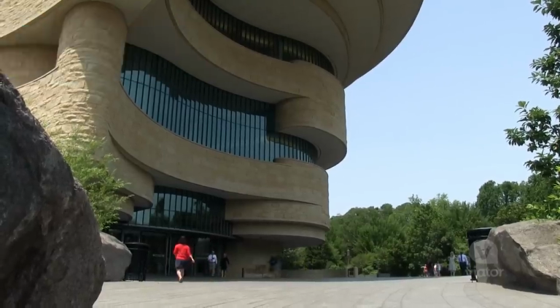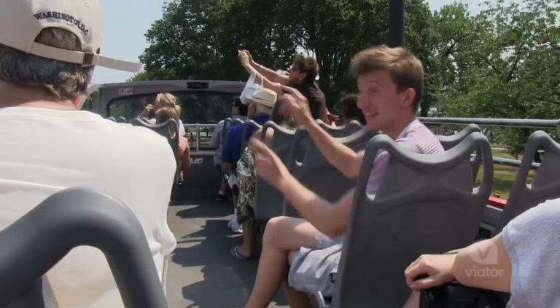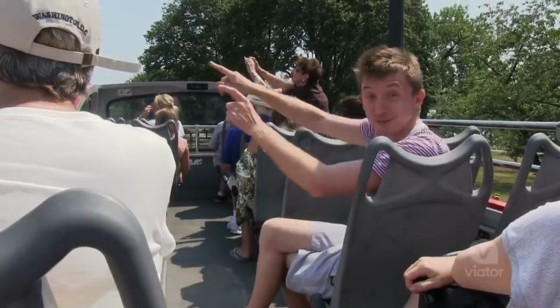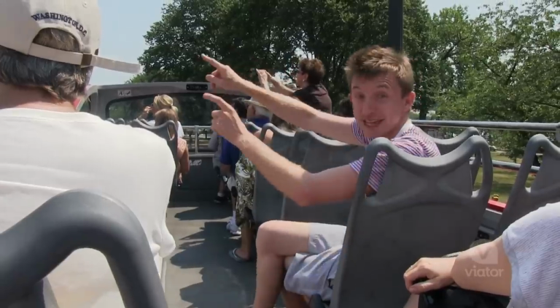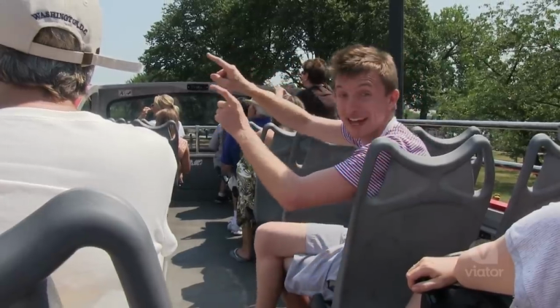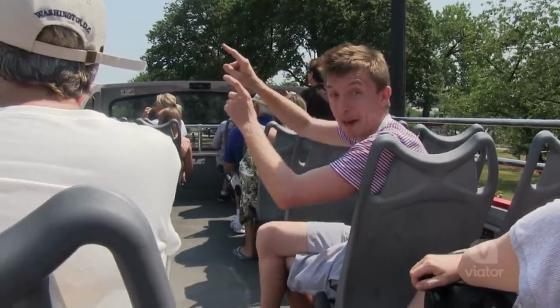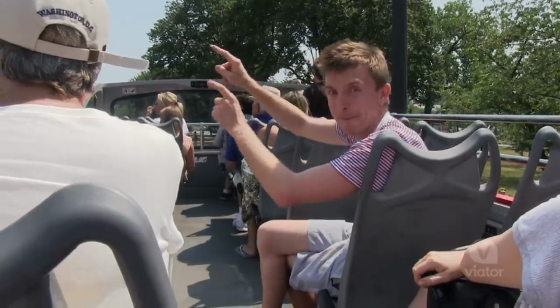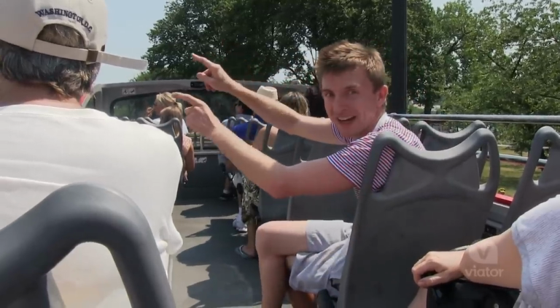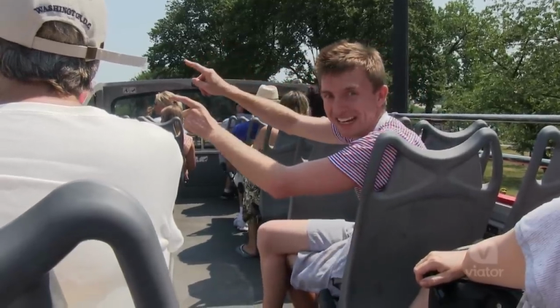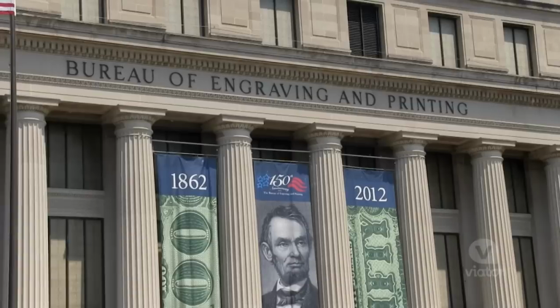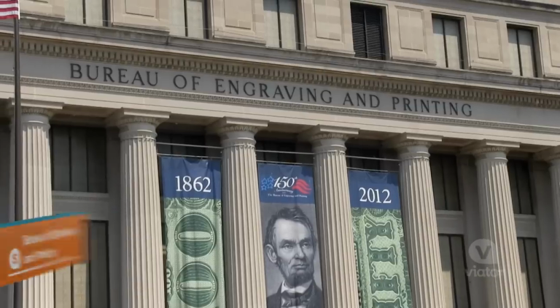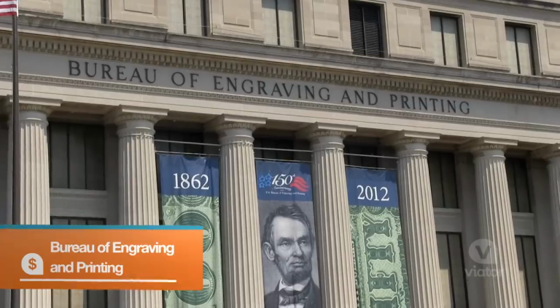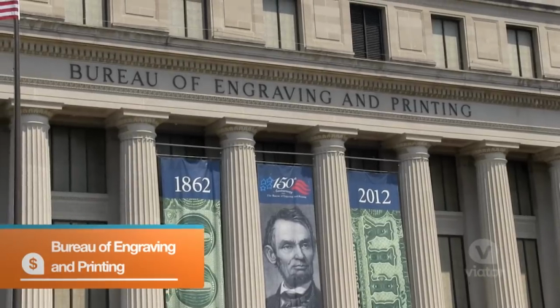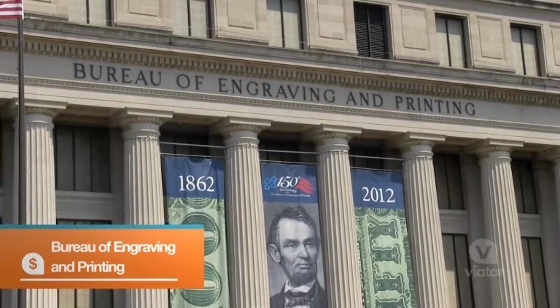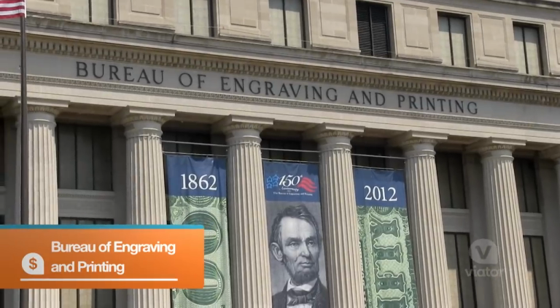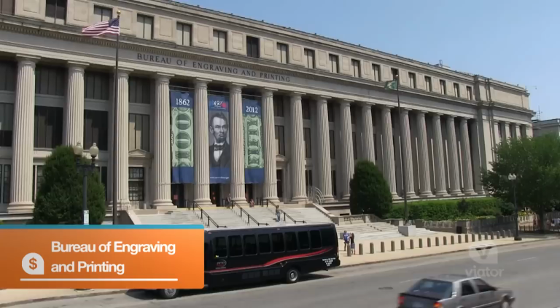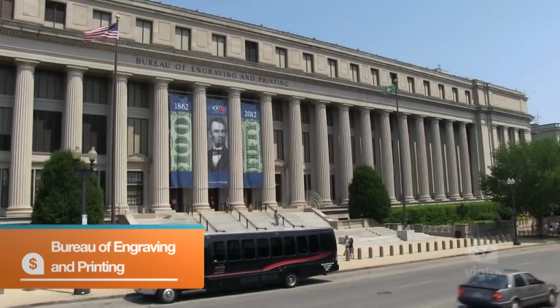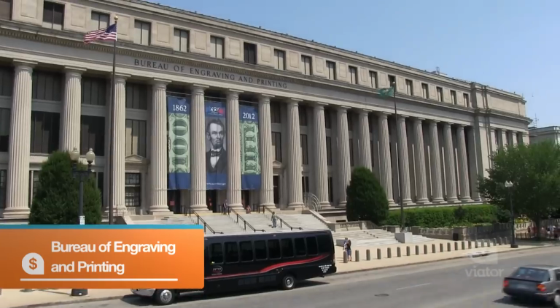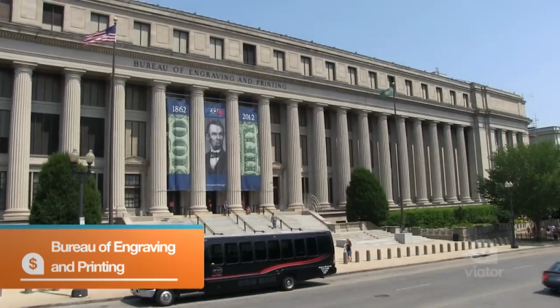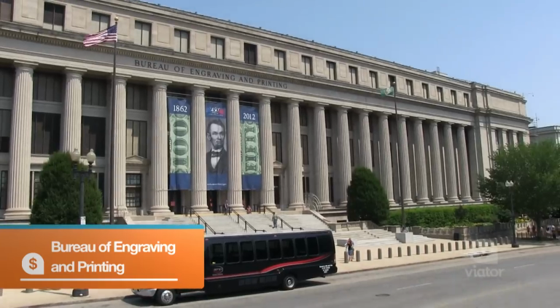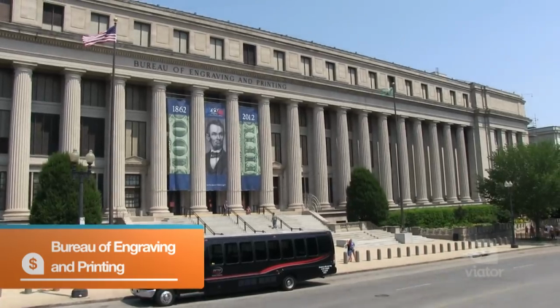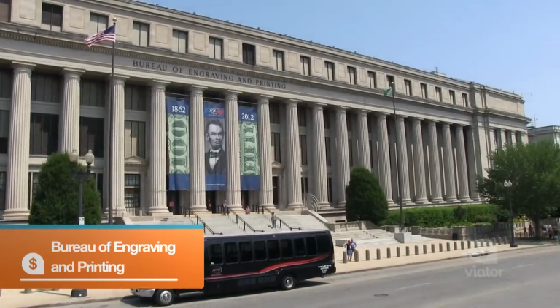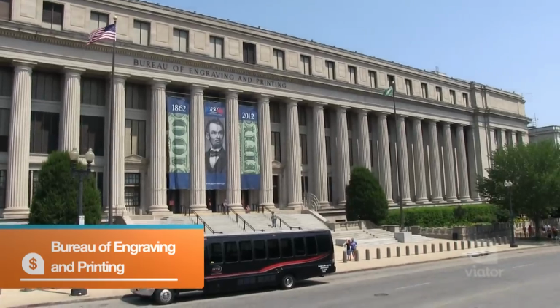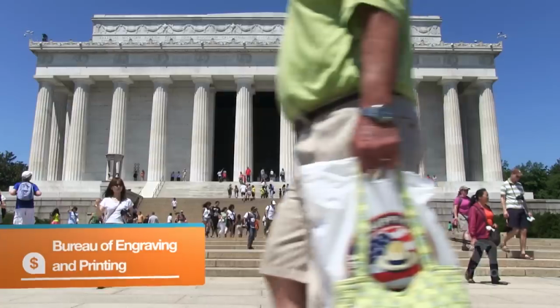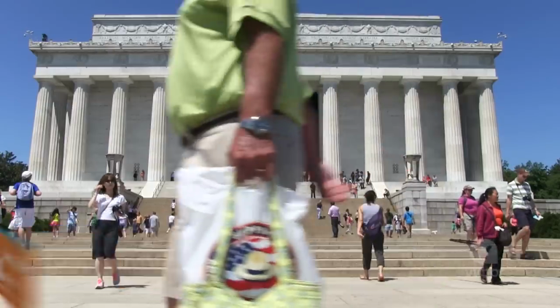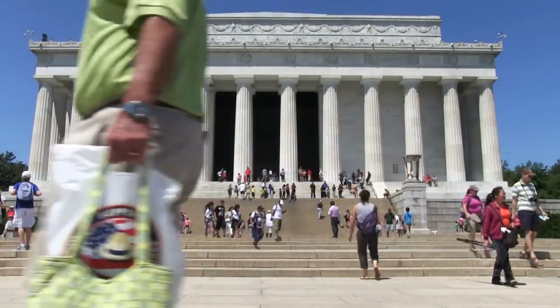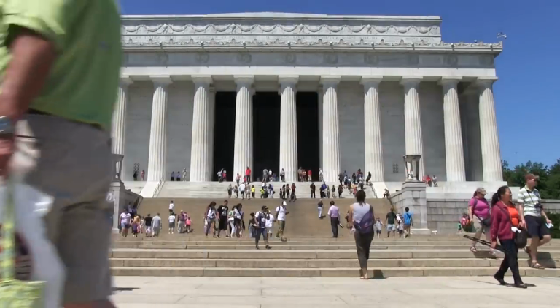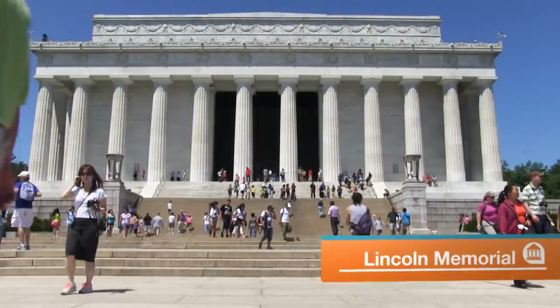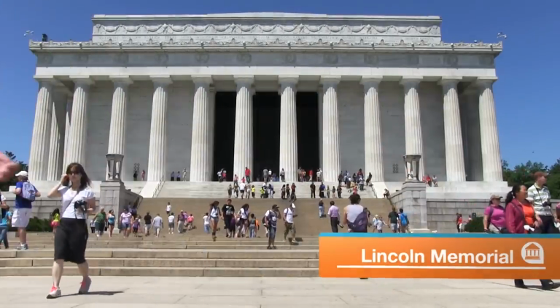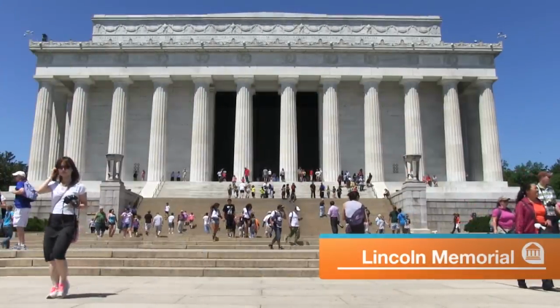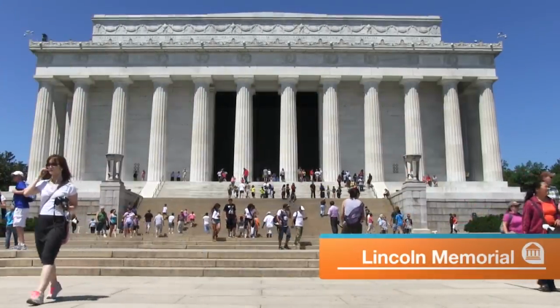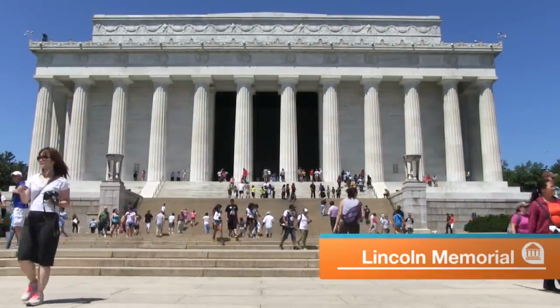This is where they make money. Check it out, it's Lincoln.